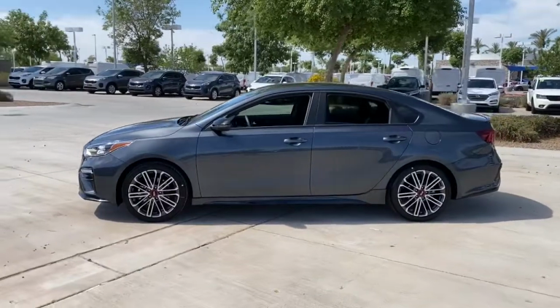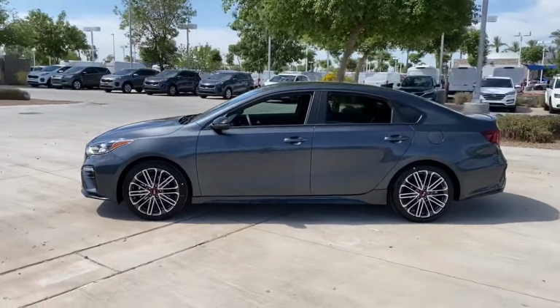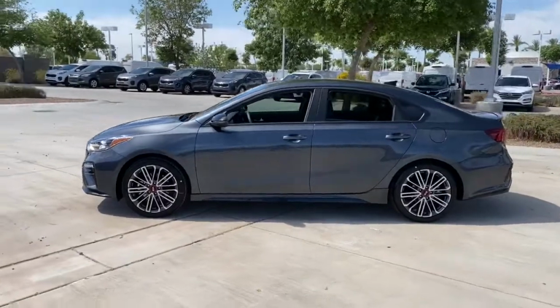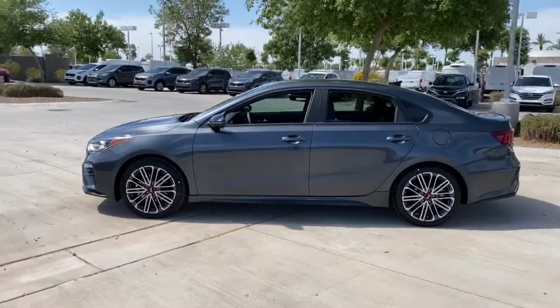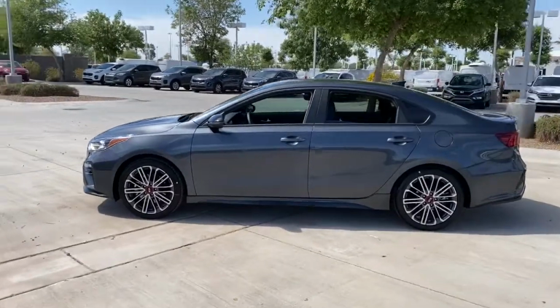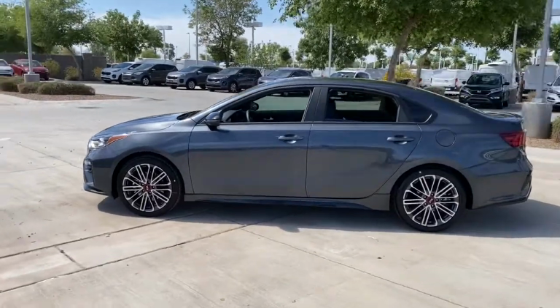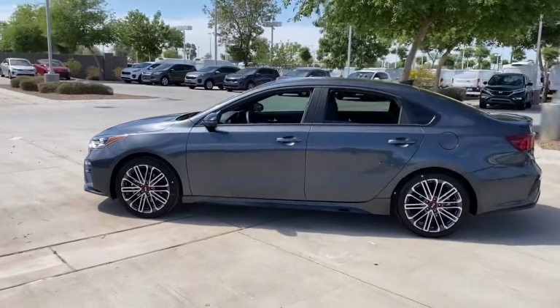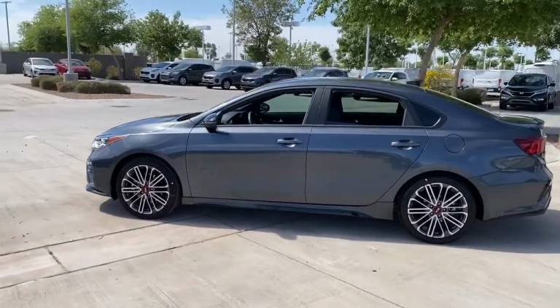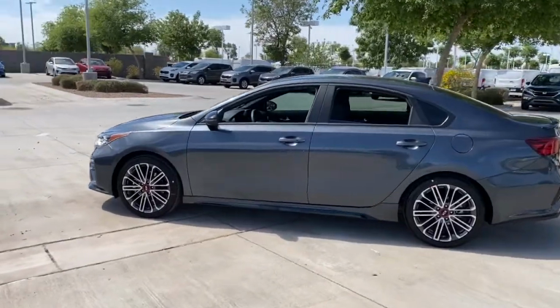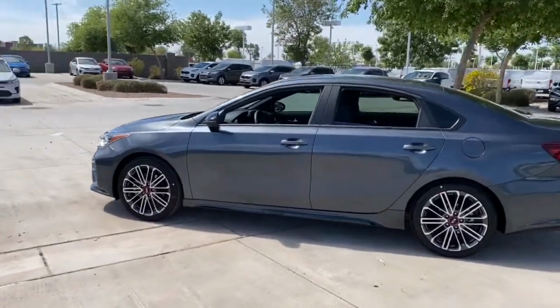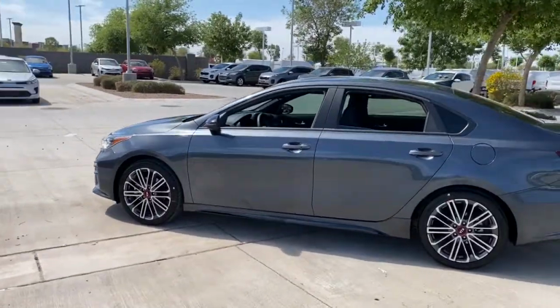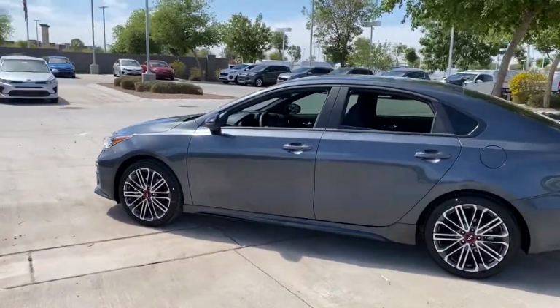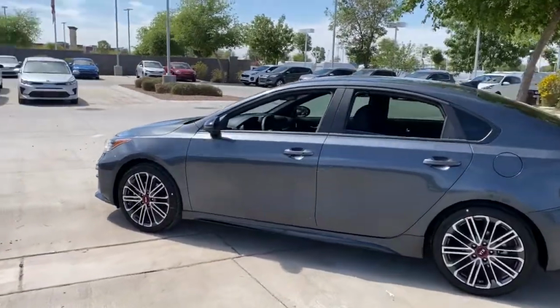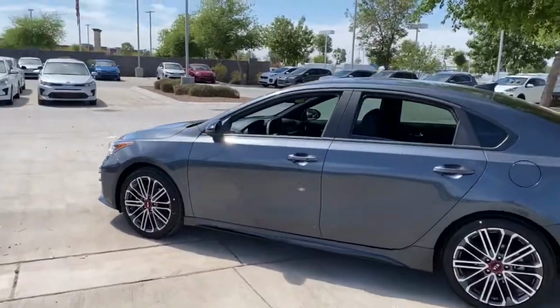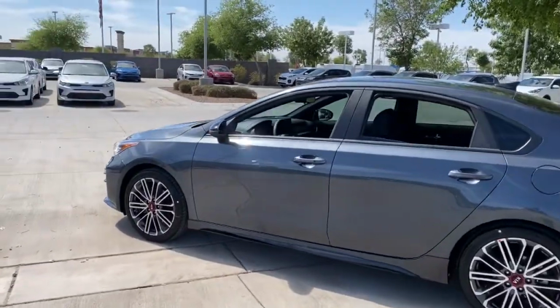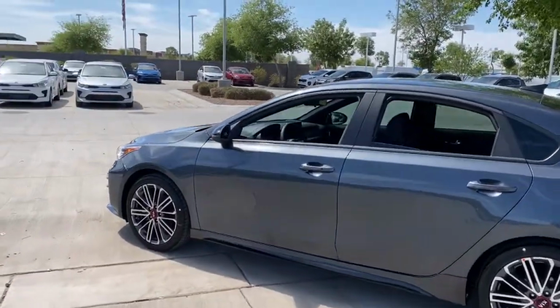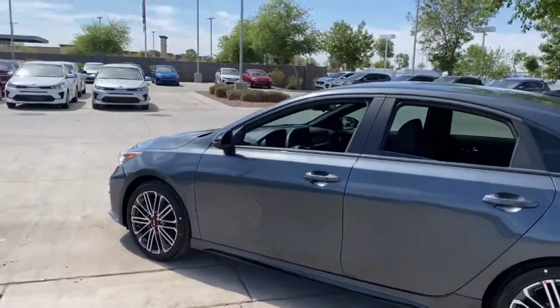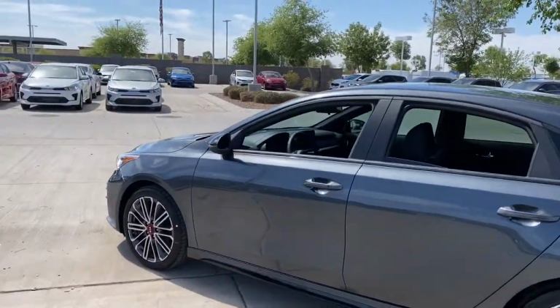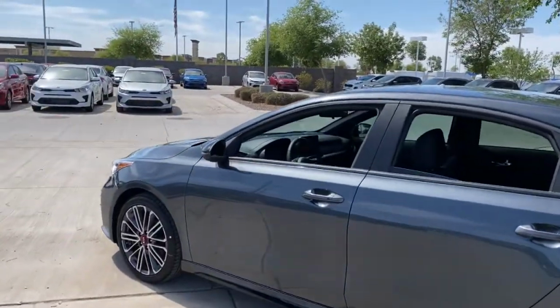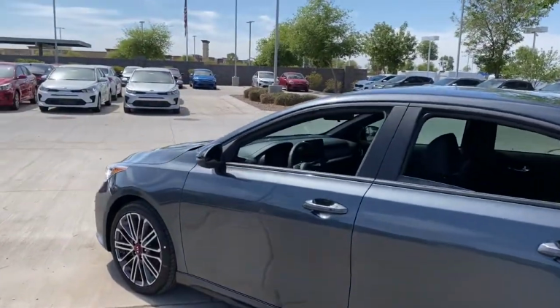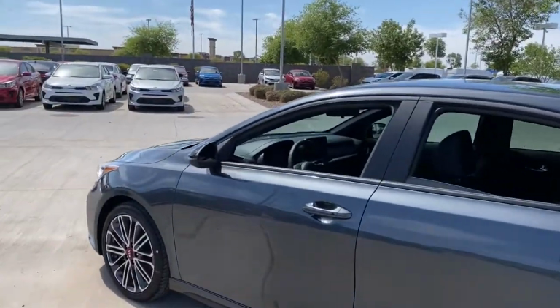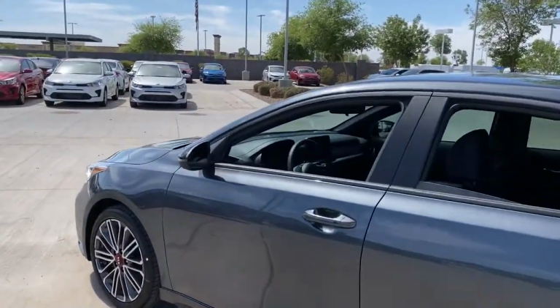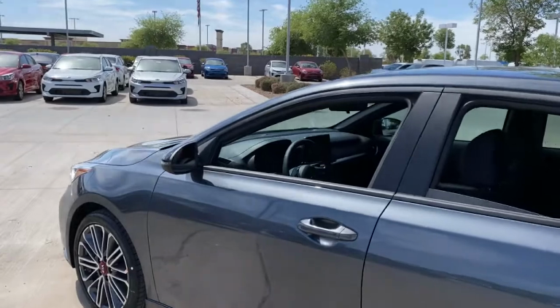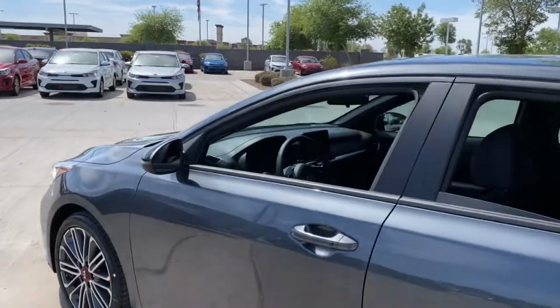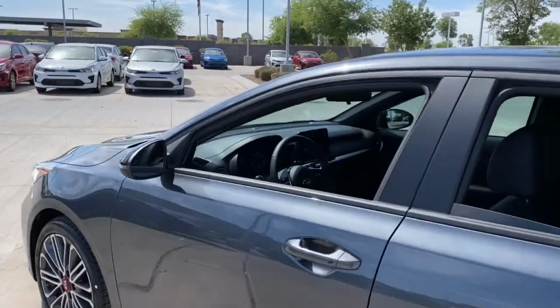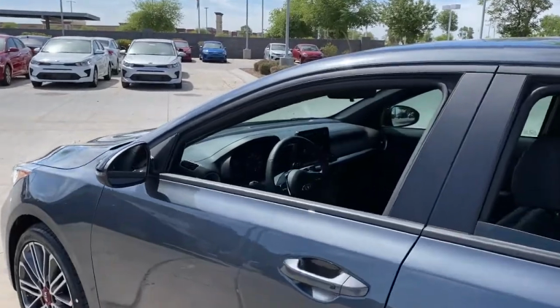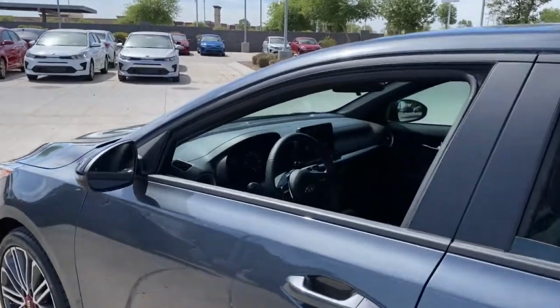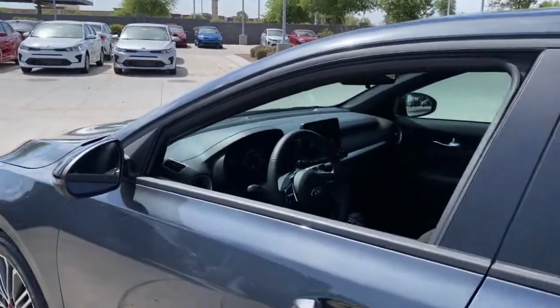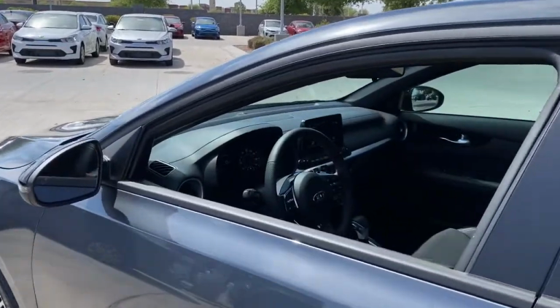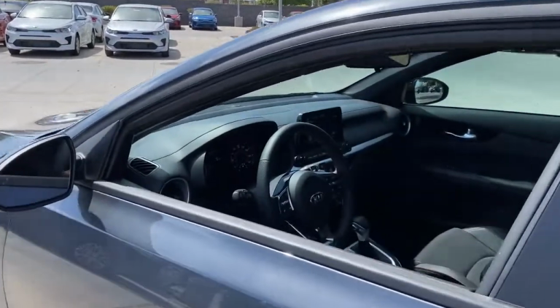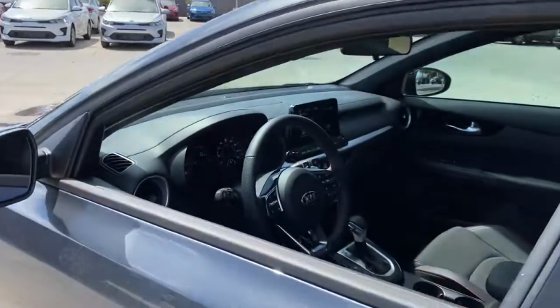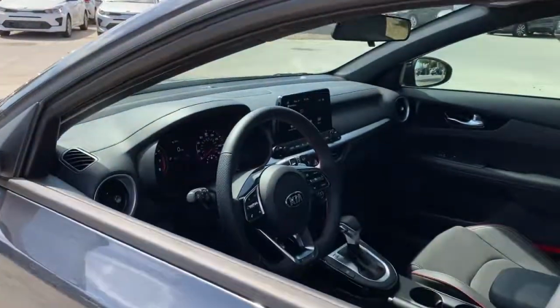You'll also love its agile handling, controlled ride, touchscreen infotainment, and active safety features.